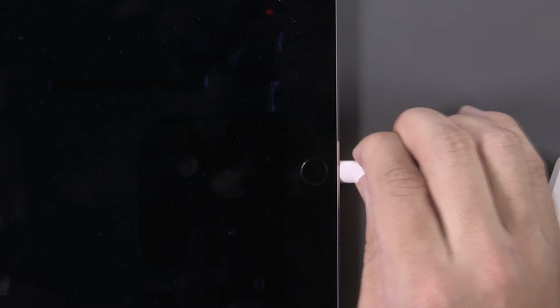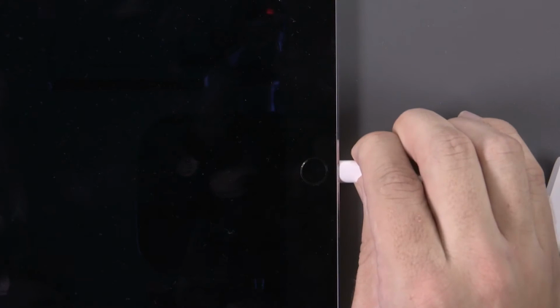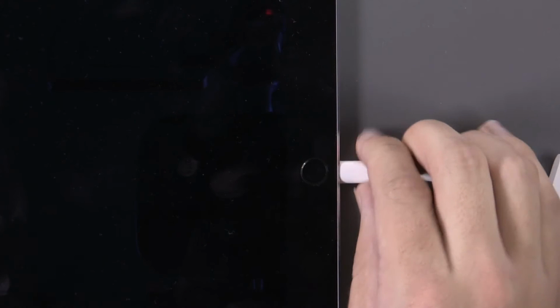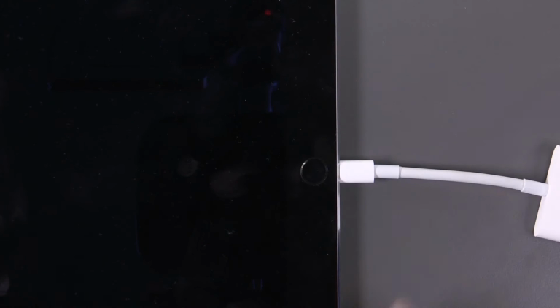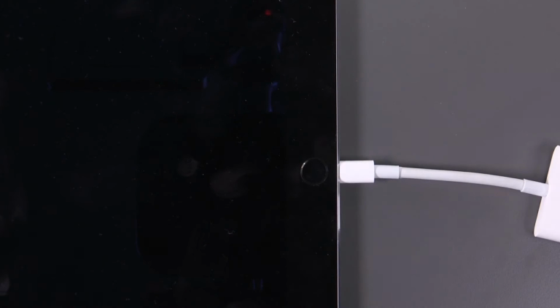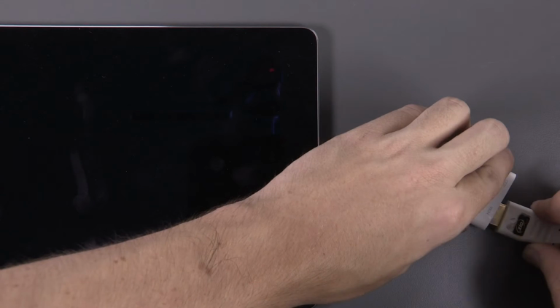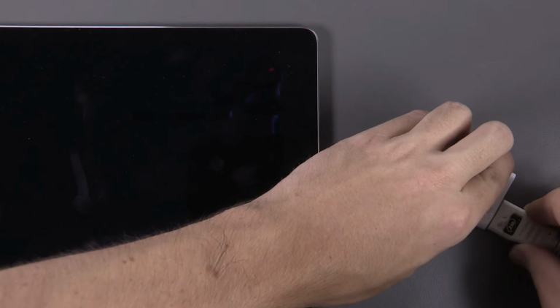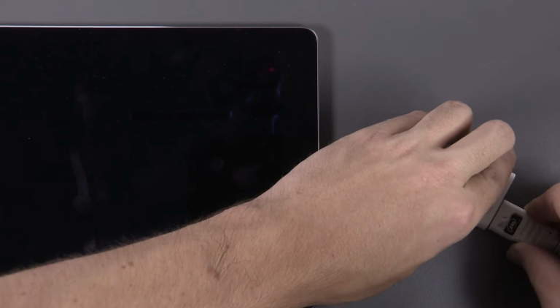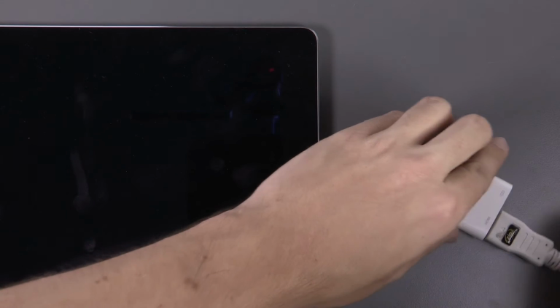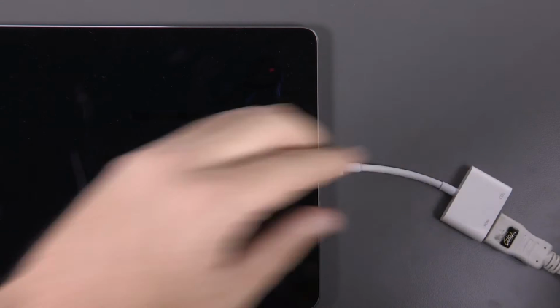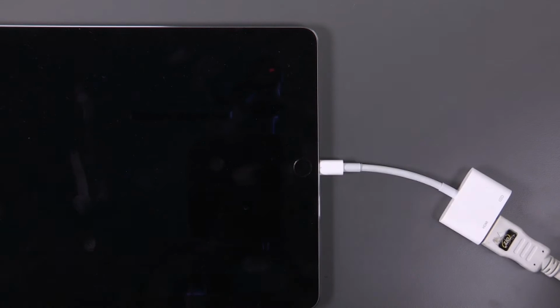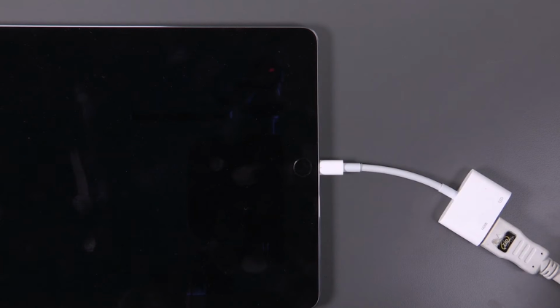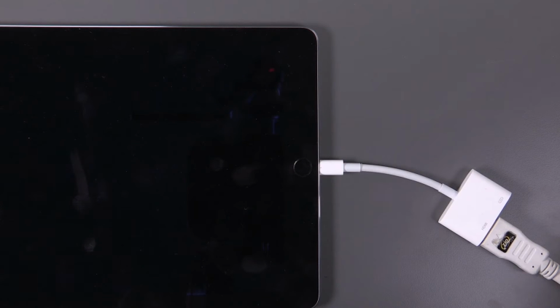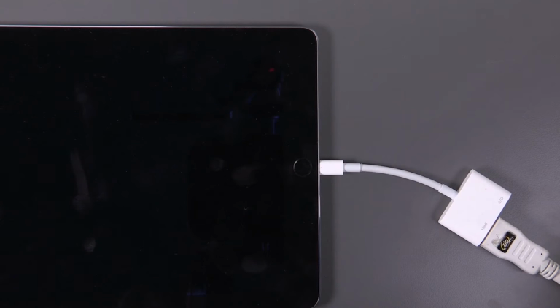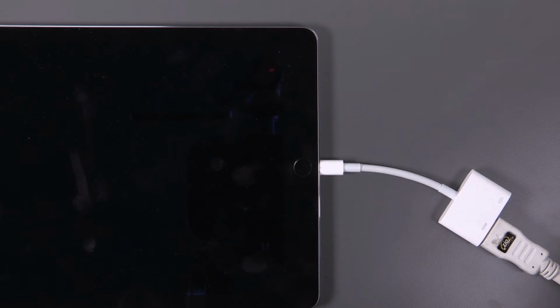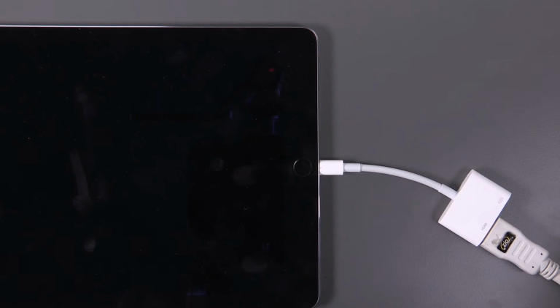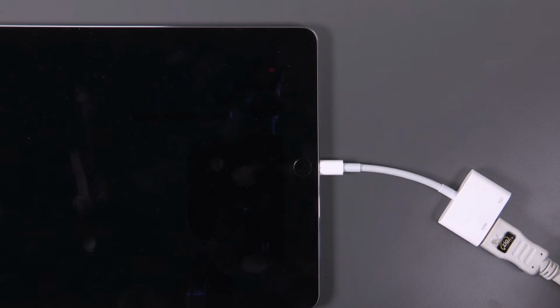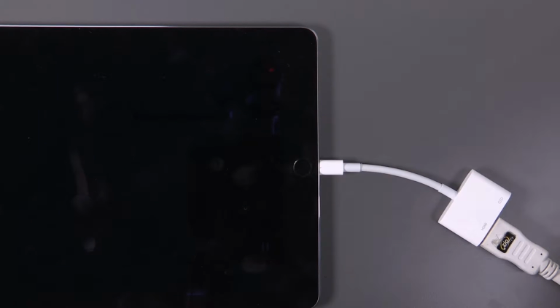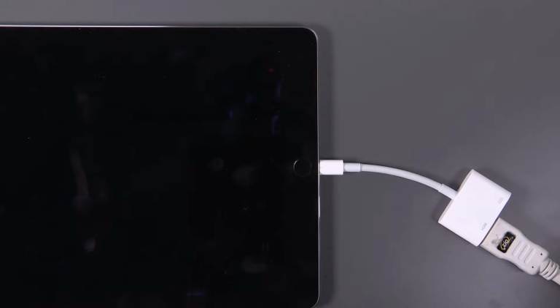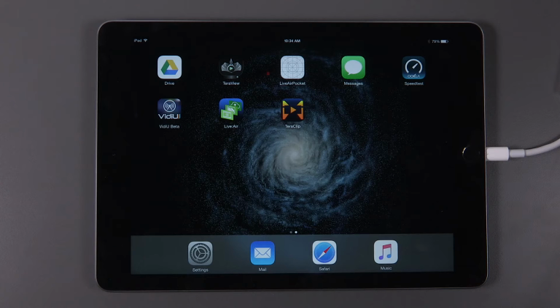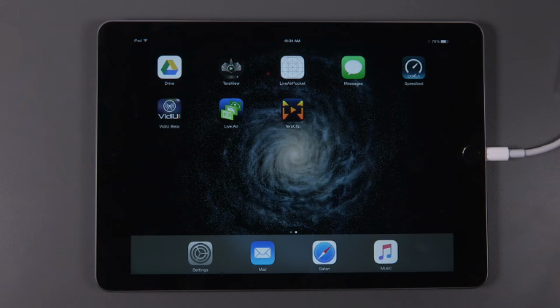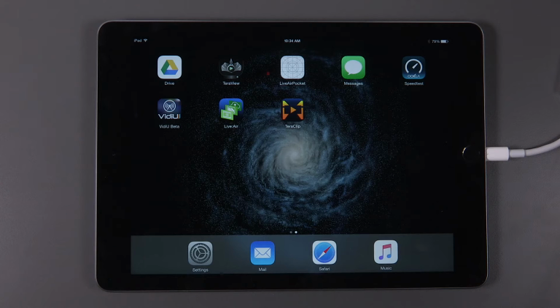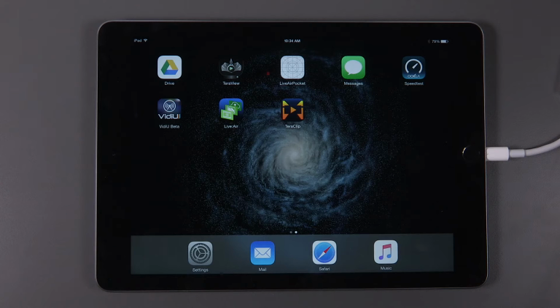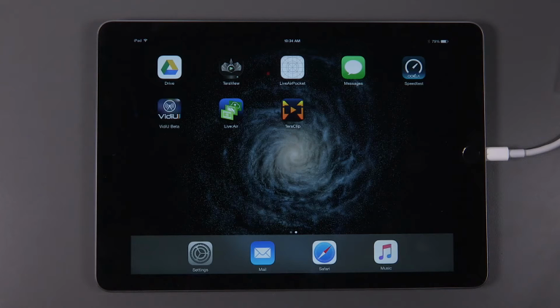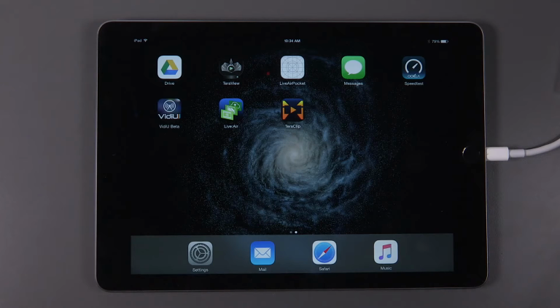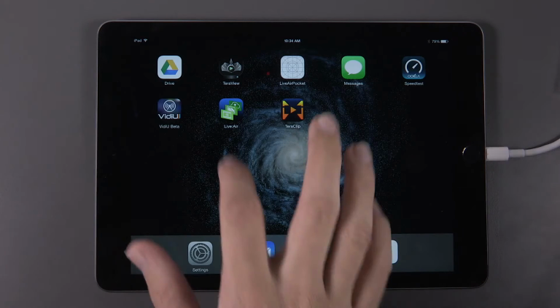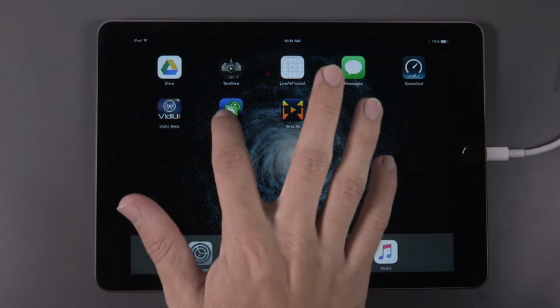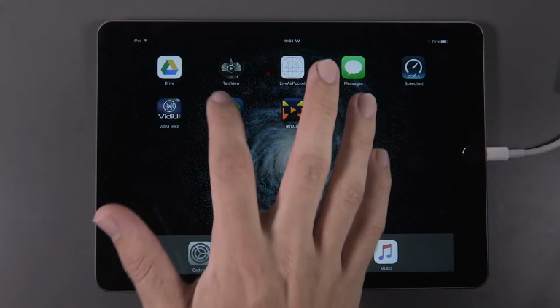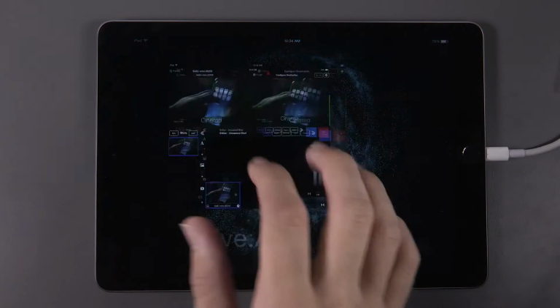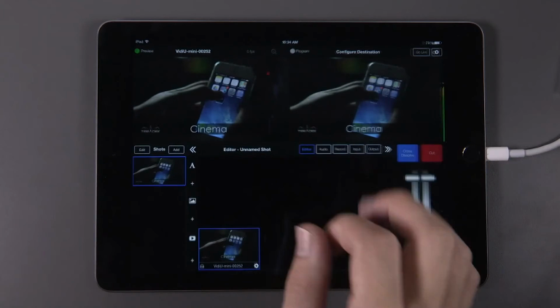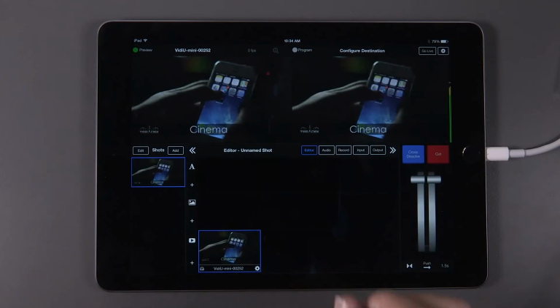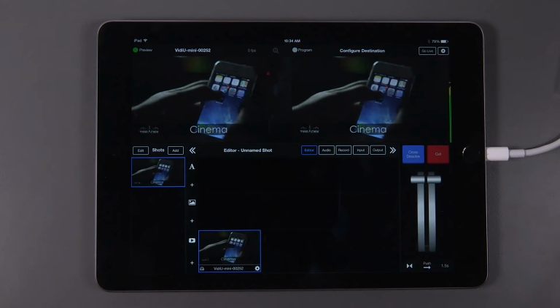To begin, plug your Lightning to HDMI adapter into your iPad. Now, open up Live2Air.